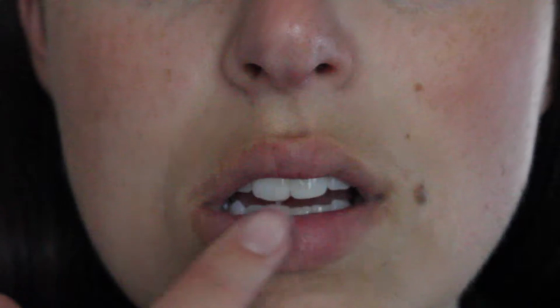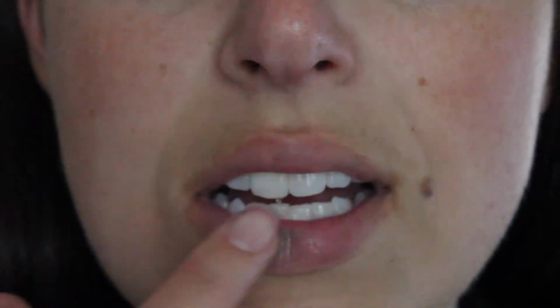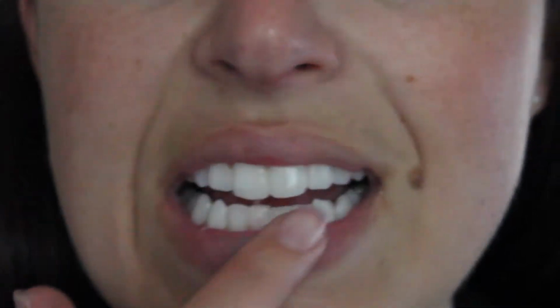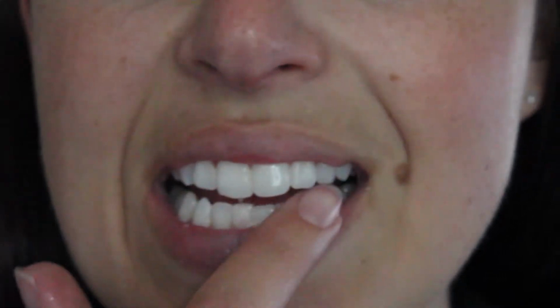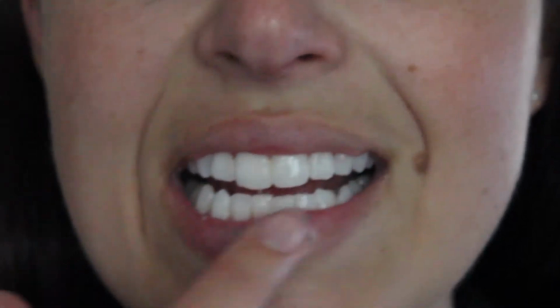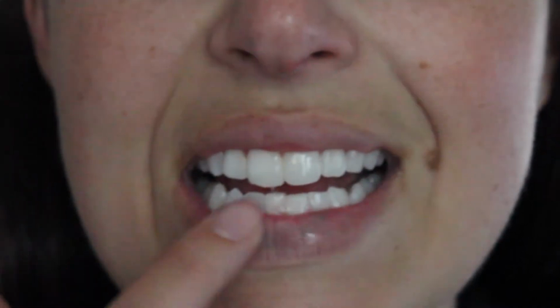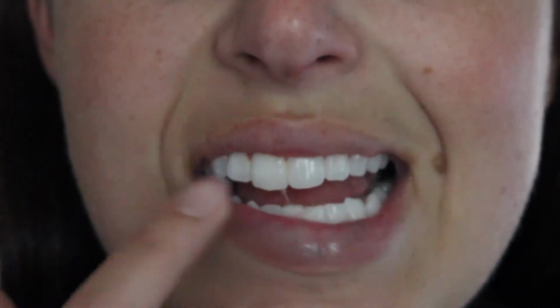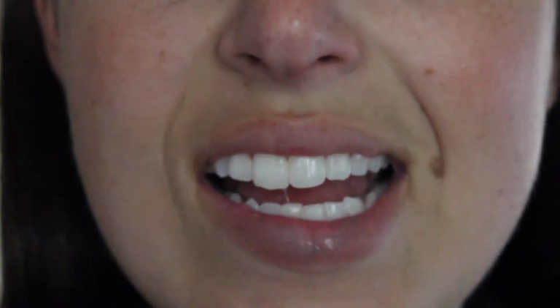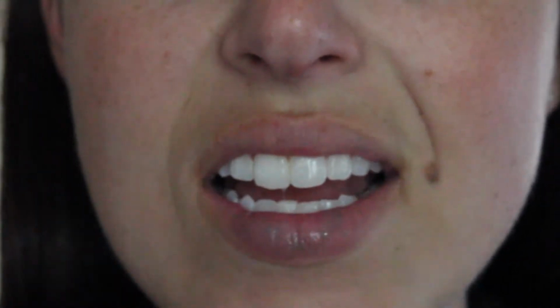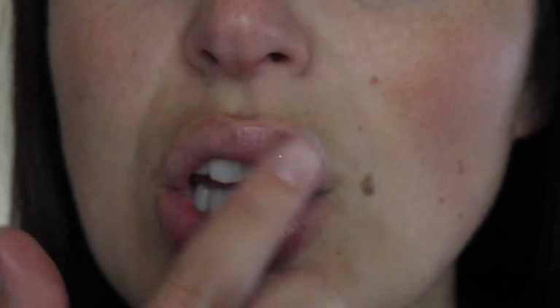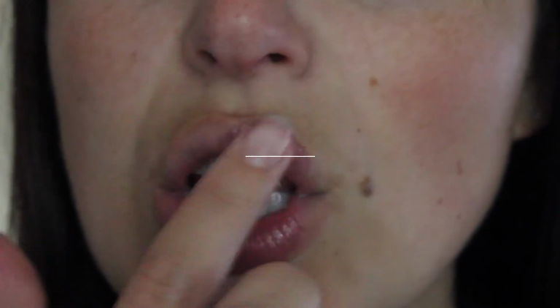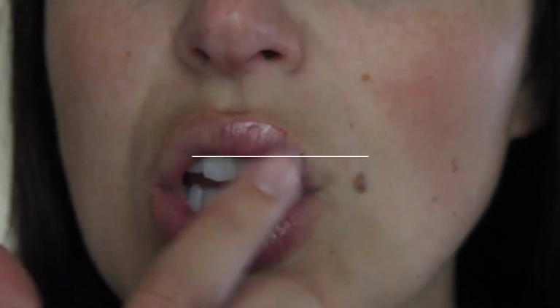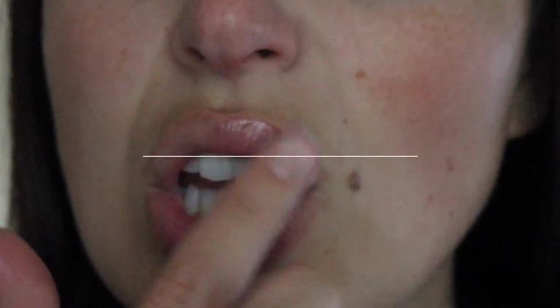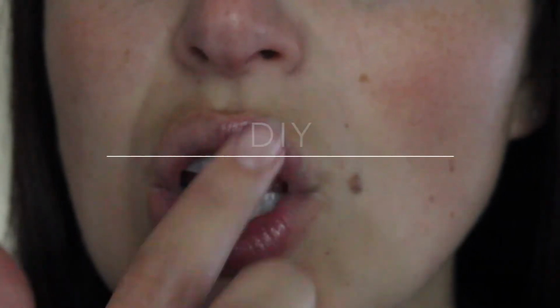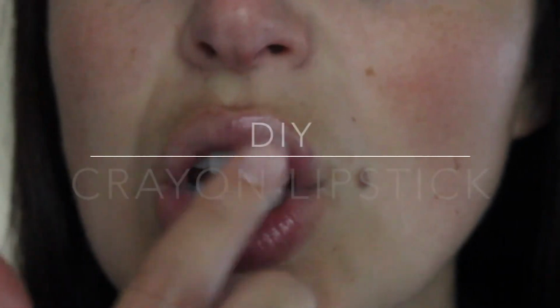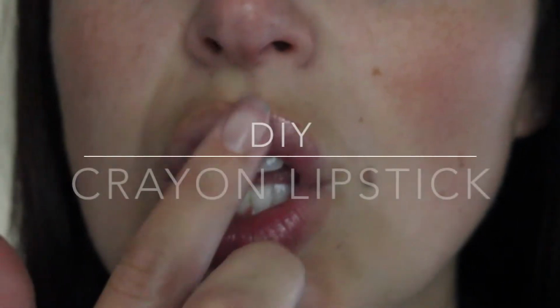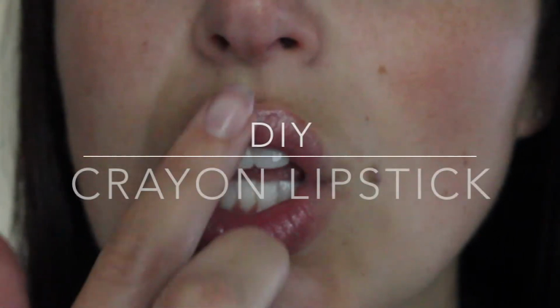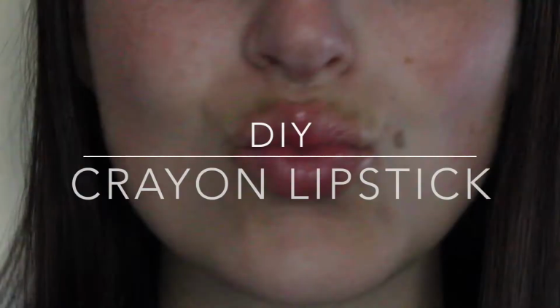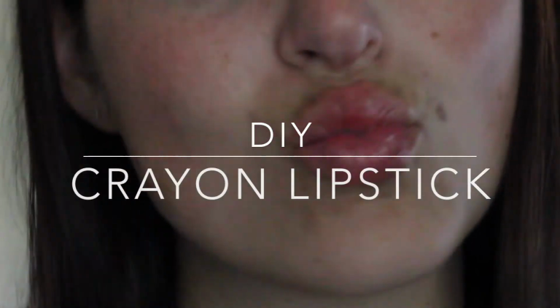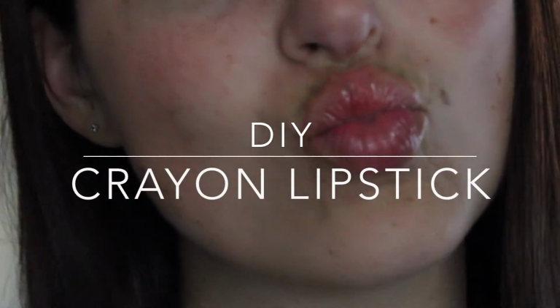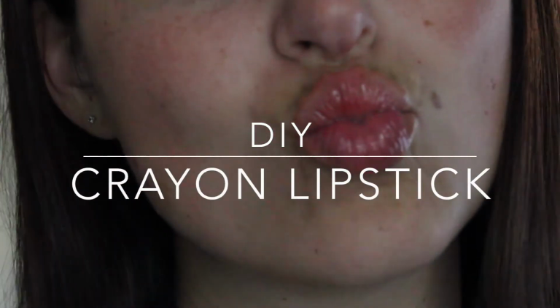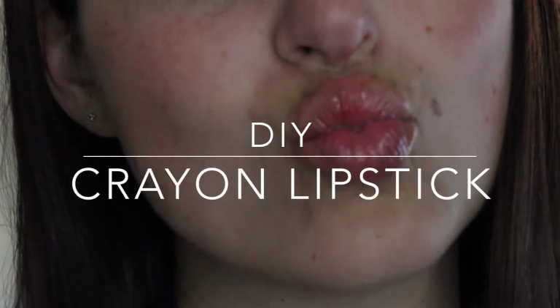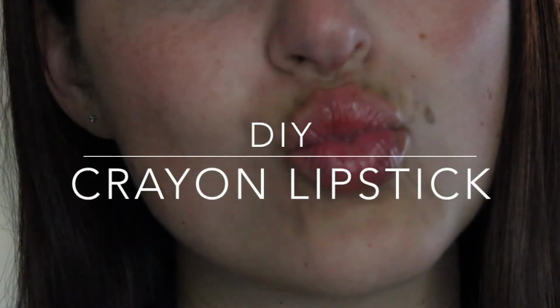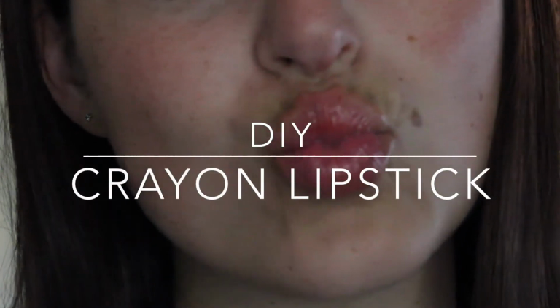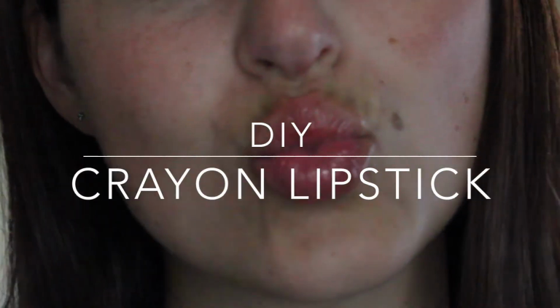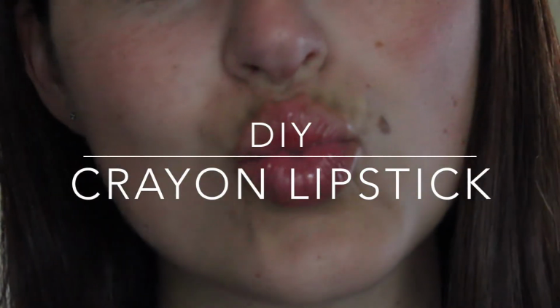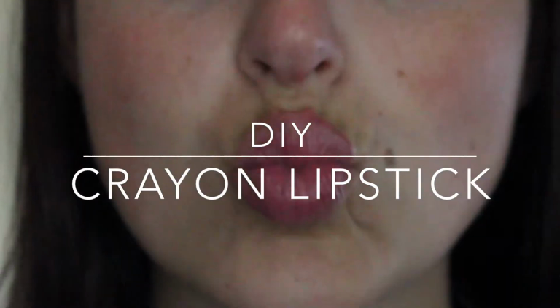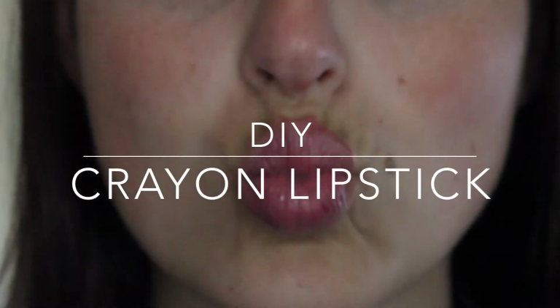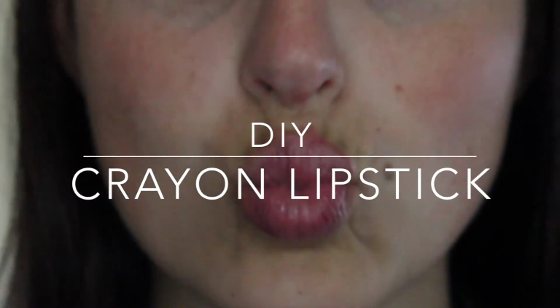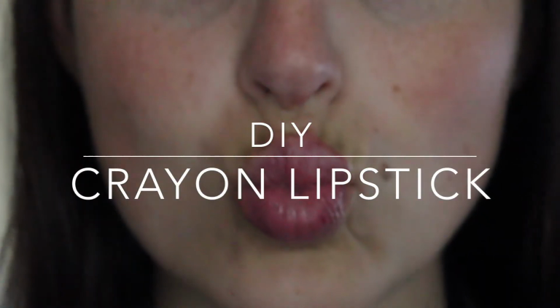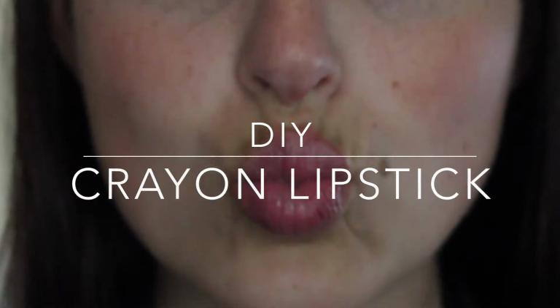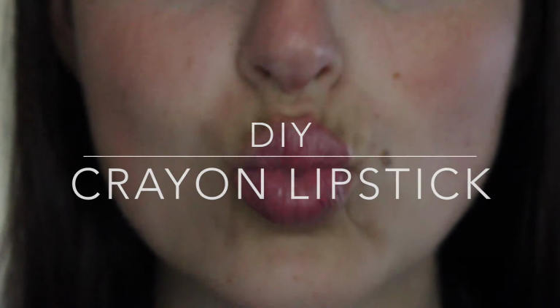Hey guys! You're going to have to excuse my voice since I lost it, but today I'm going to show you how to make some crayon lipstick.